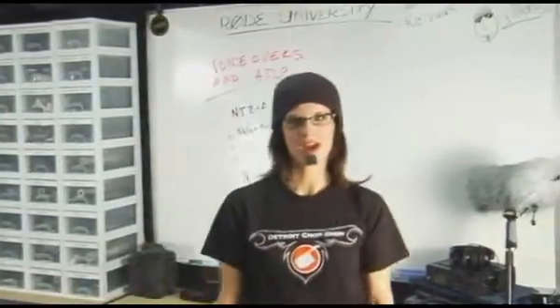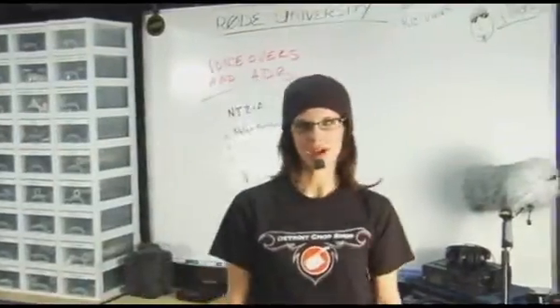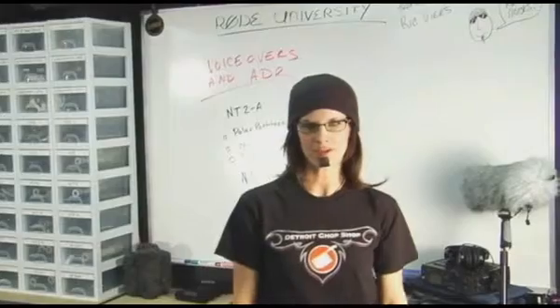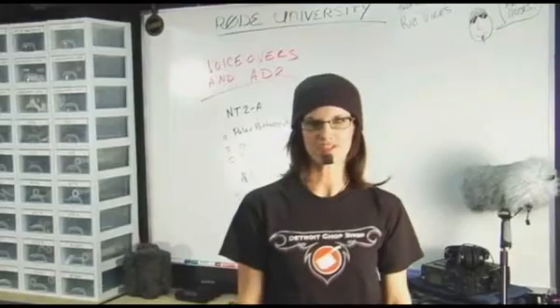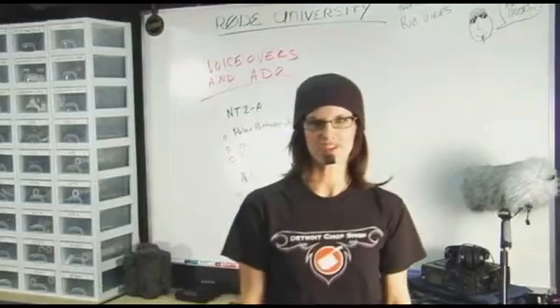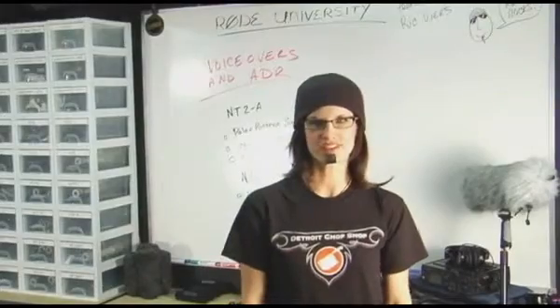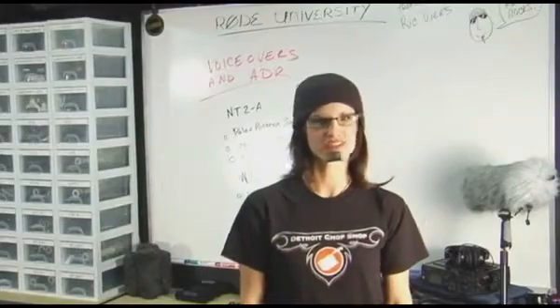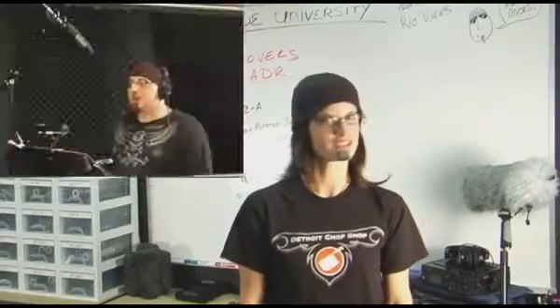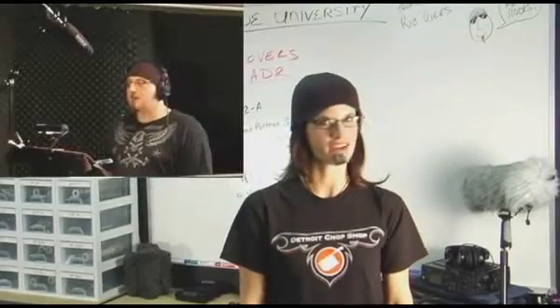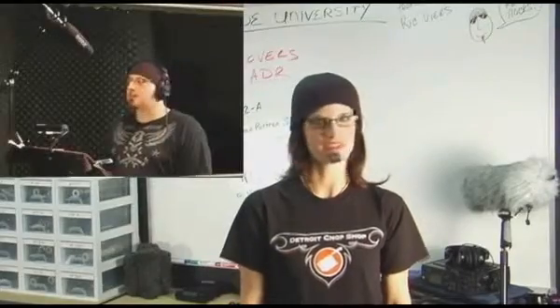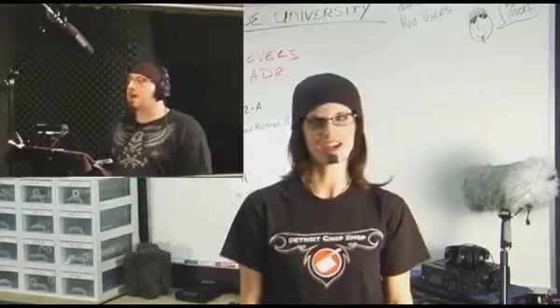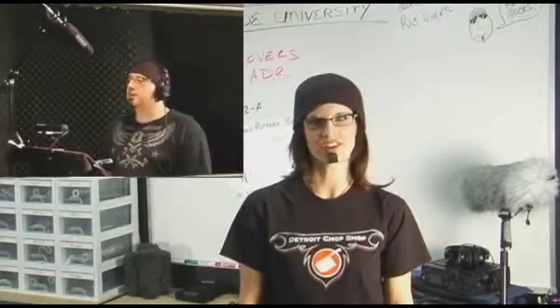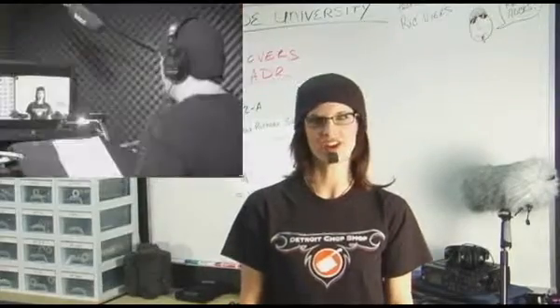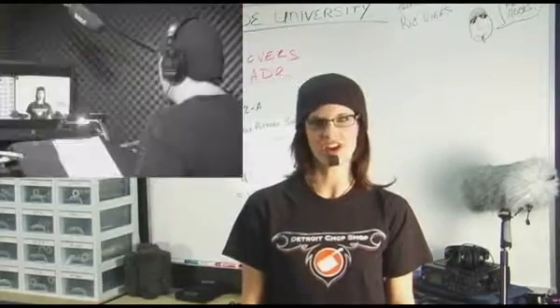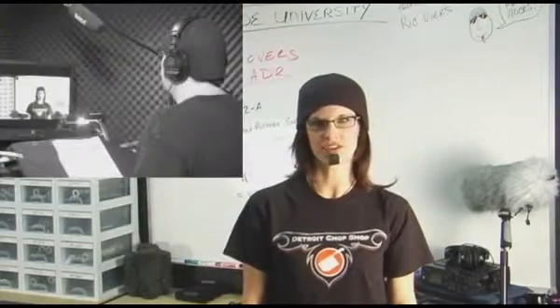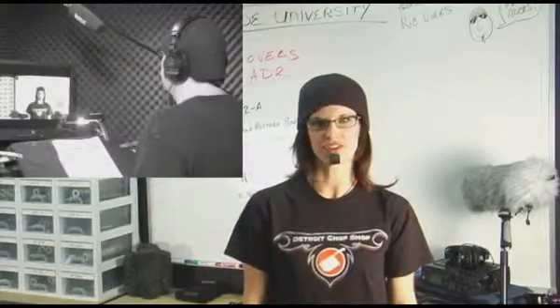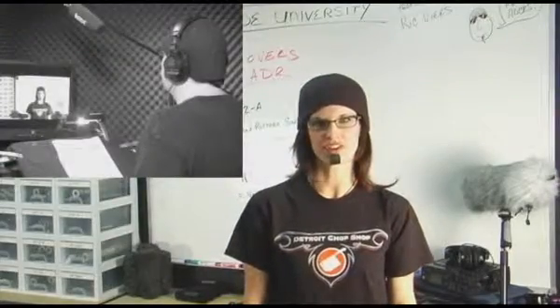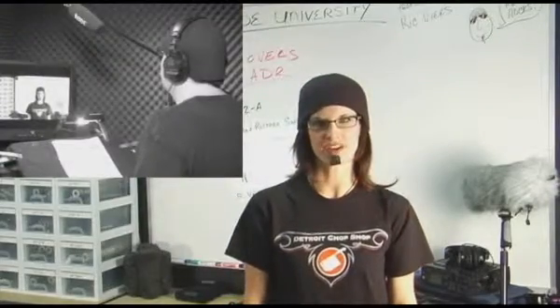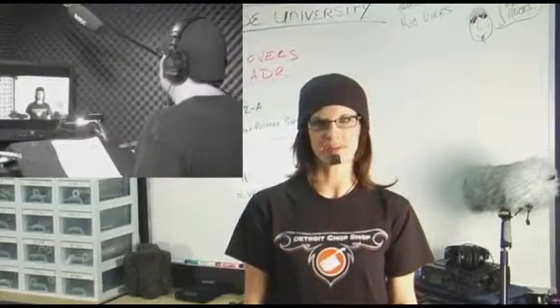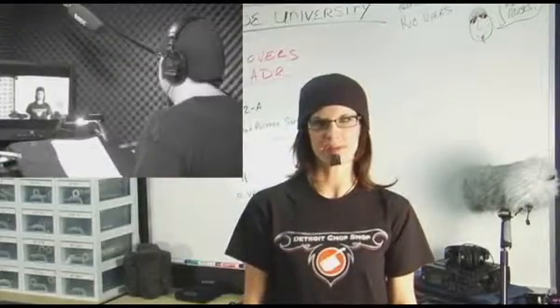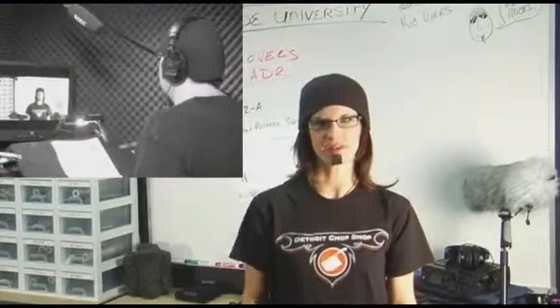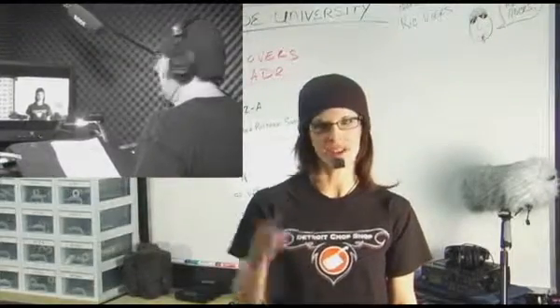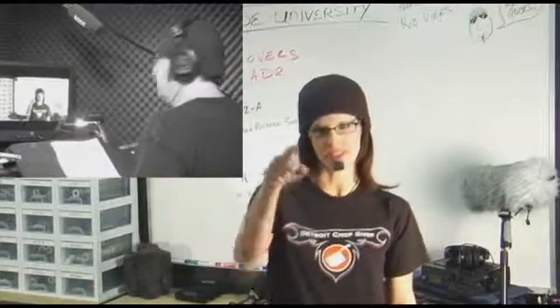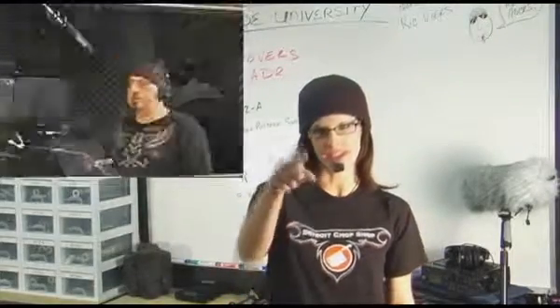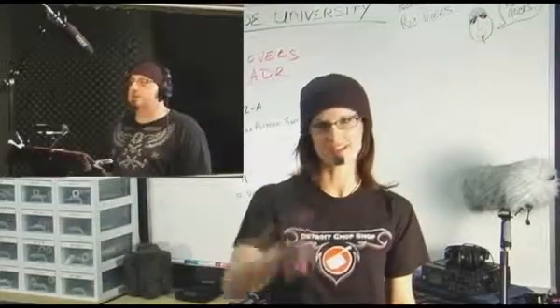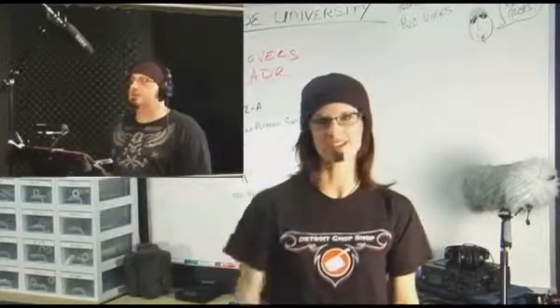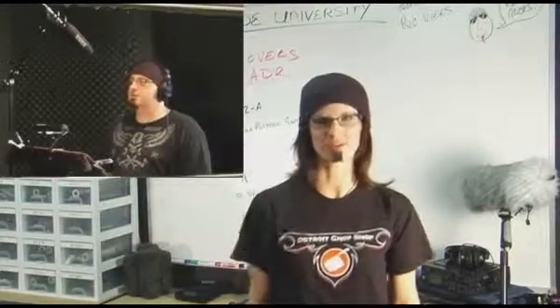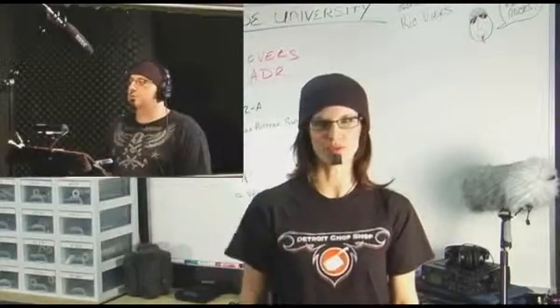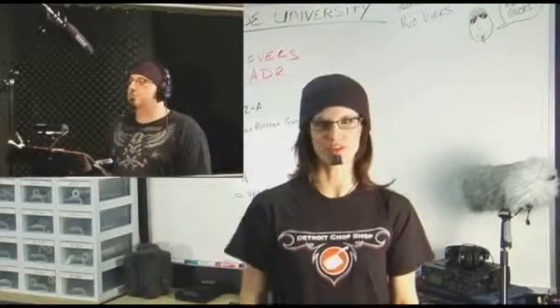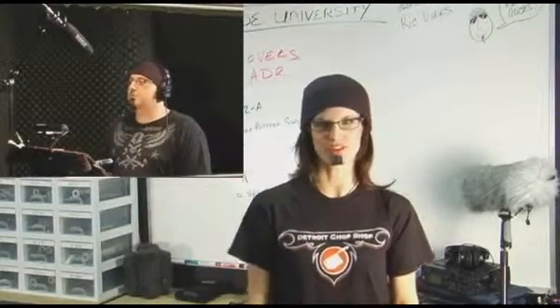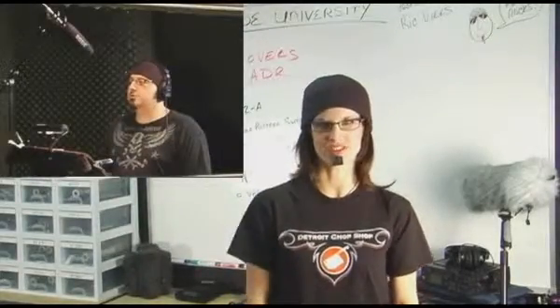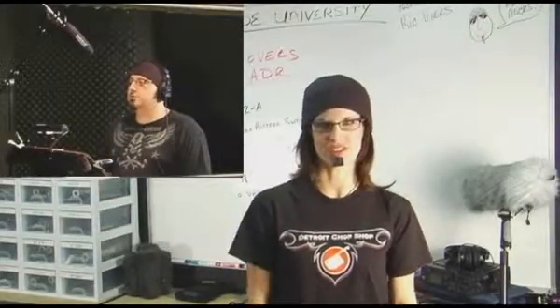I'm Rick Veers, sound designer and author of The Sound Effects Bible, and this is Rode University.